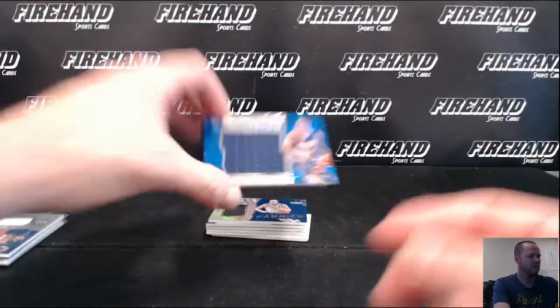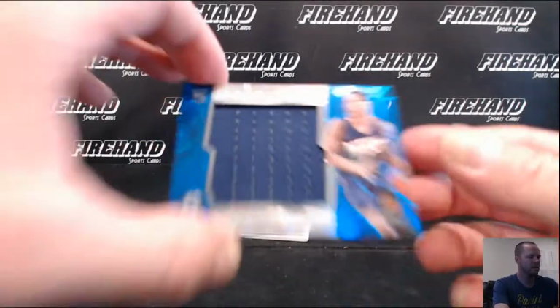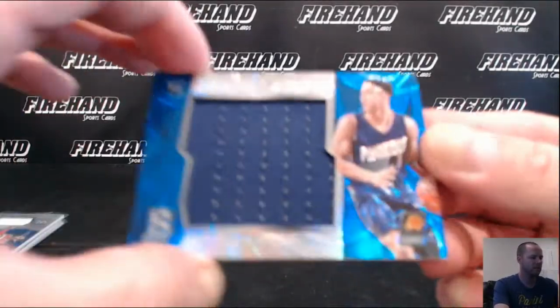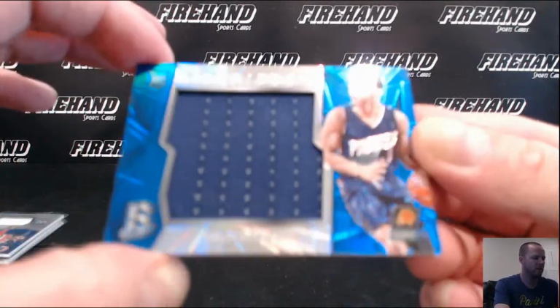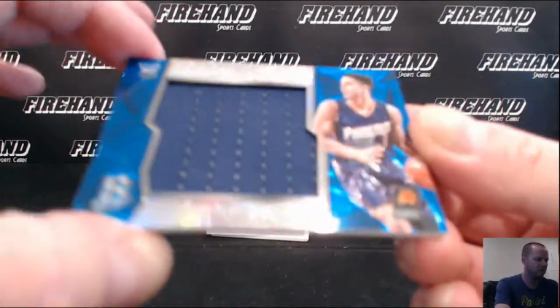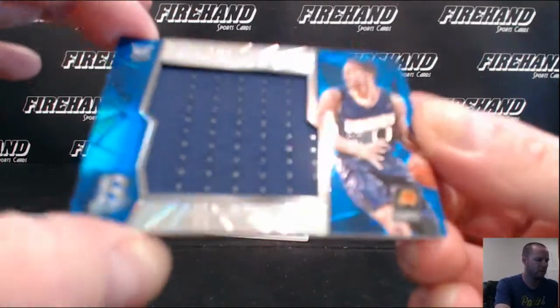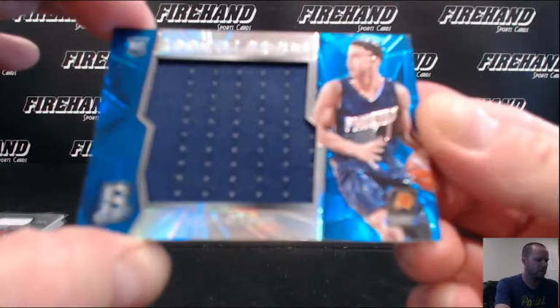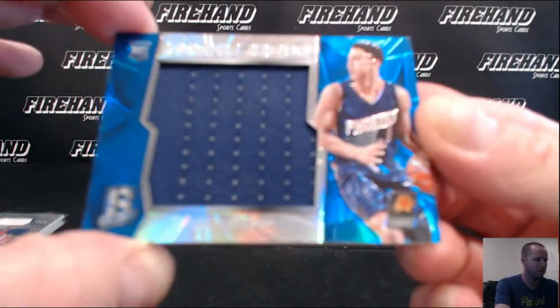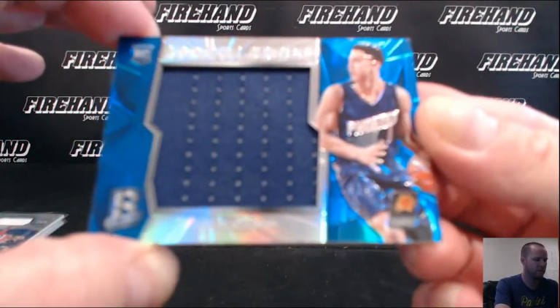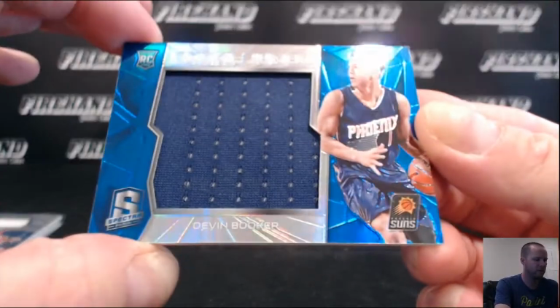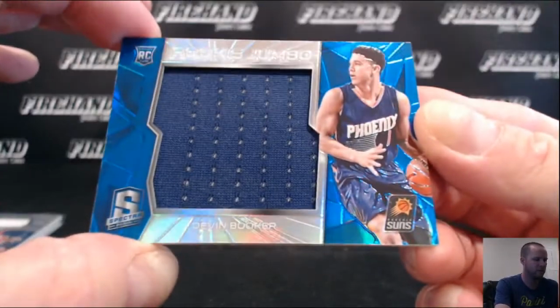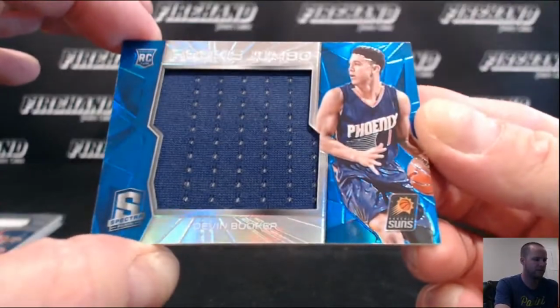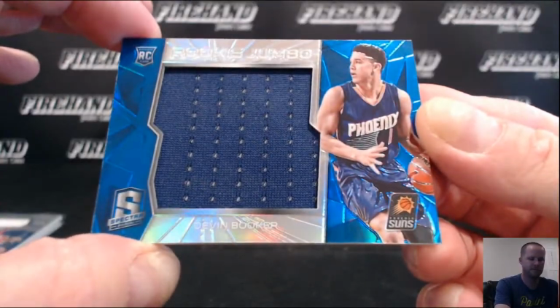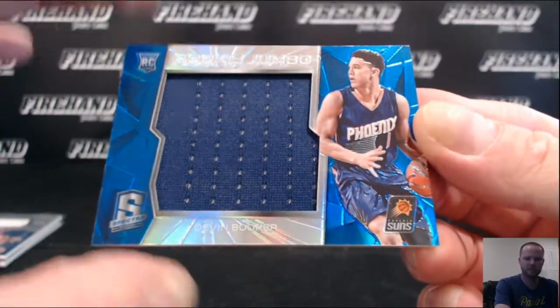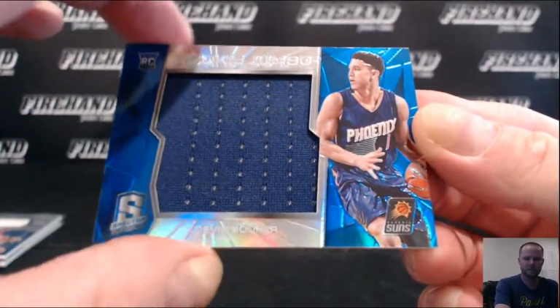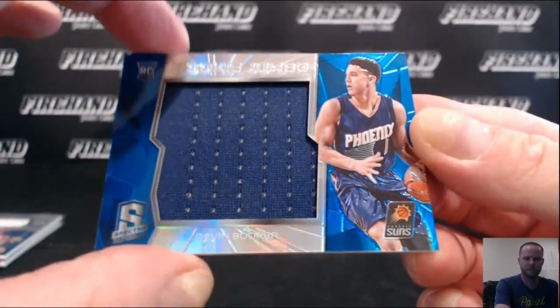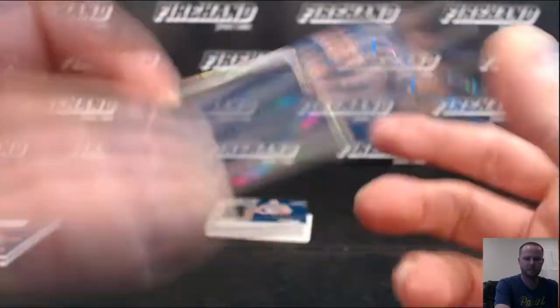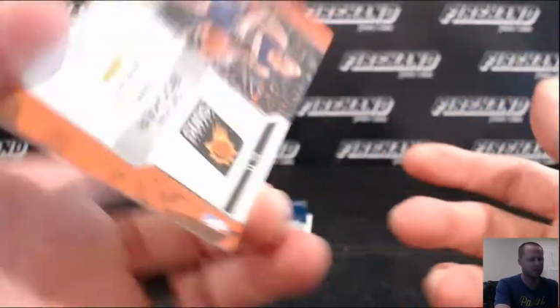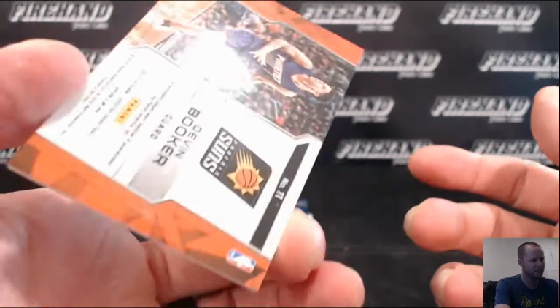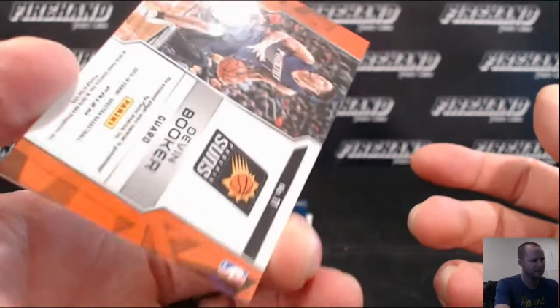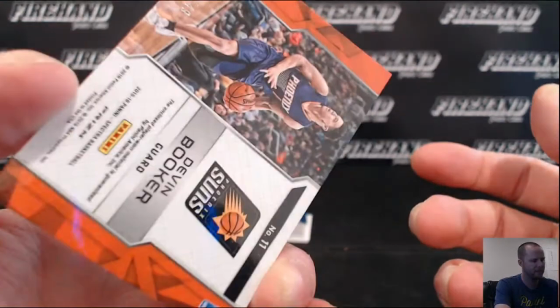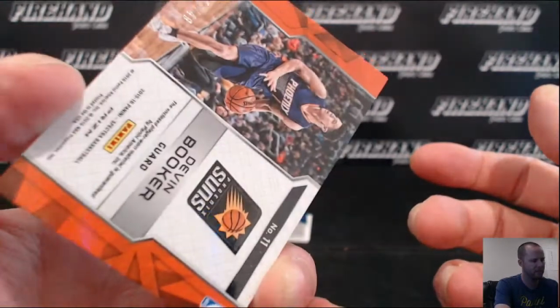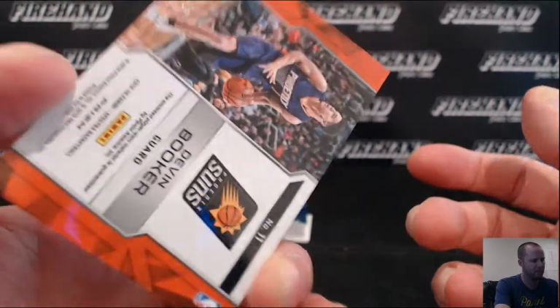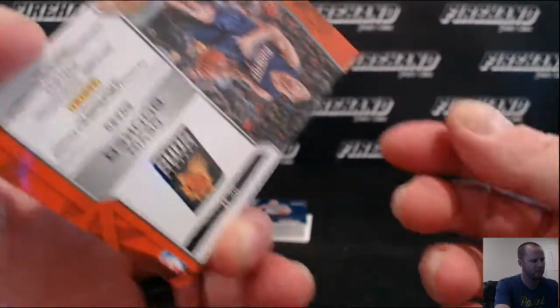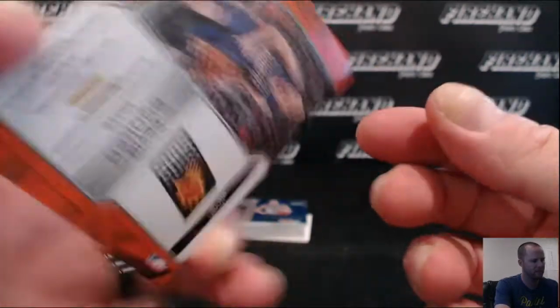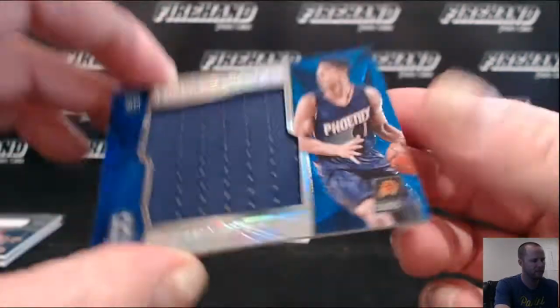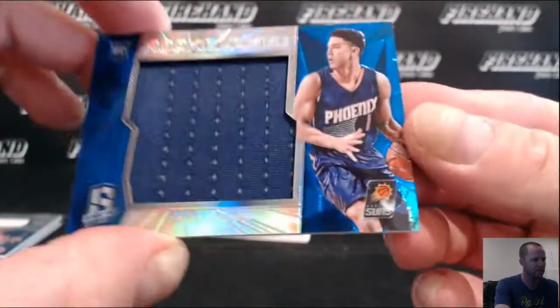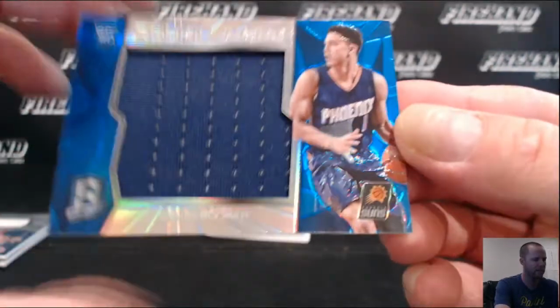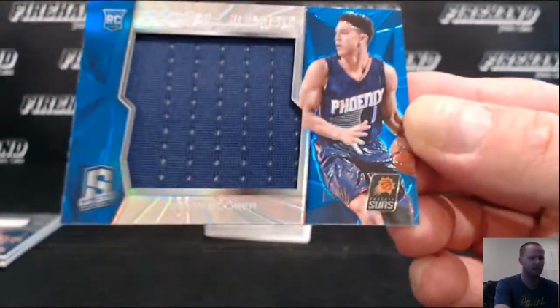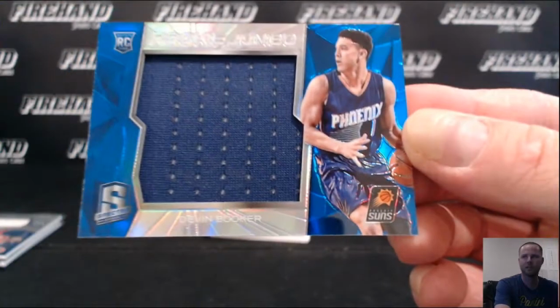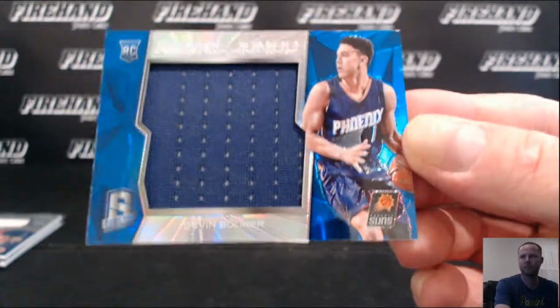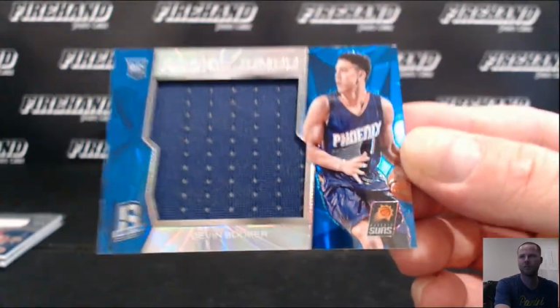Rookie Jumbo, Devin Booker for the Suns — the hitless one, numbered out of 49, 27 out of 49.